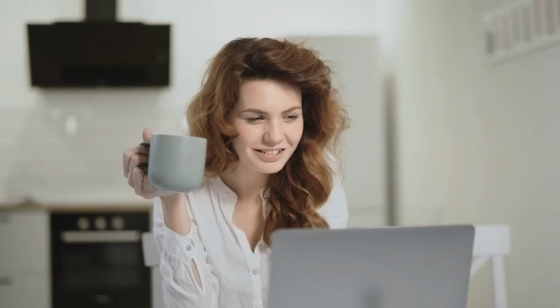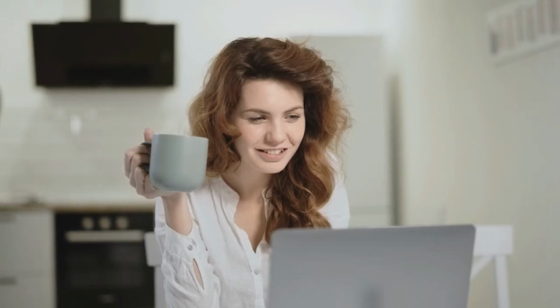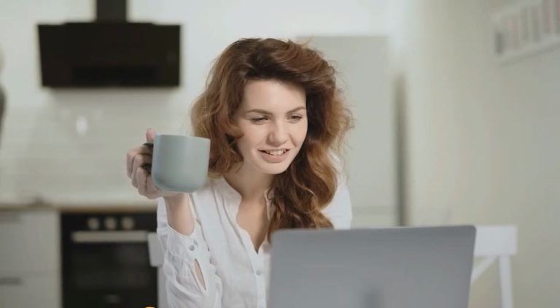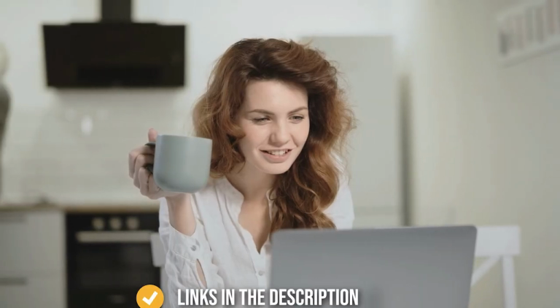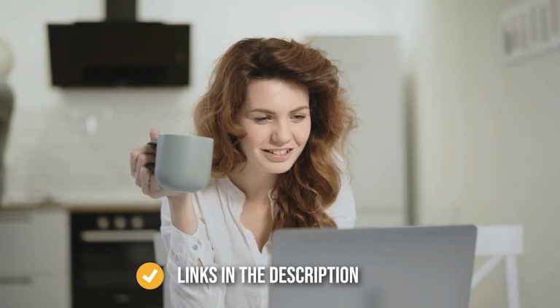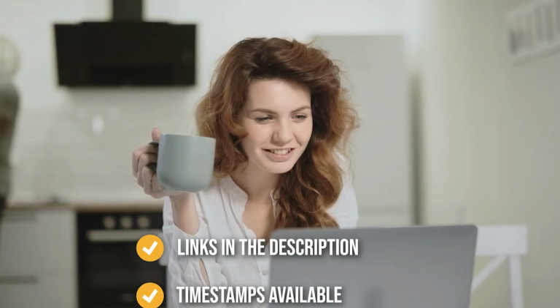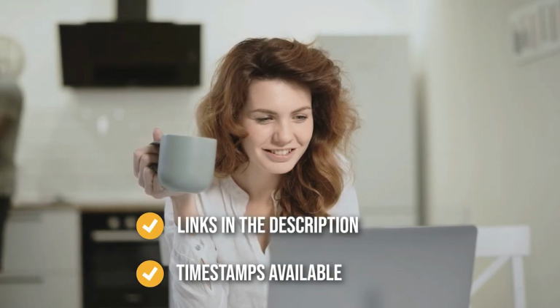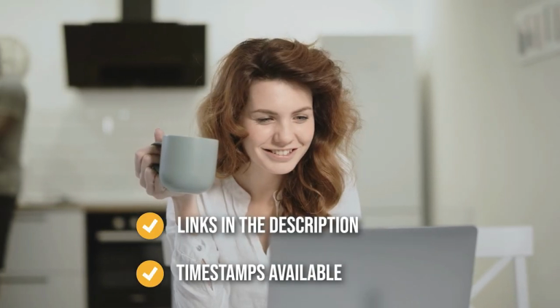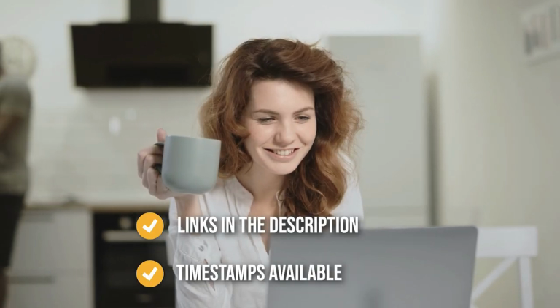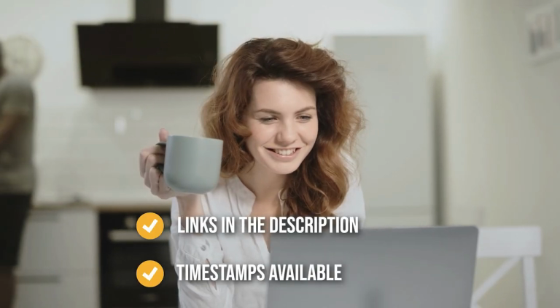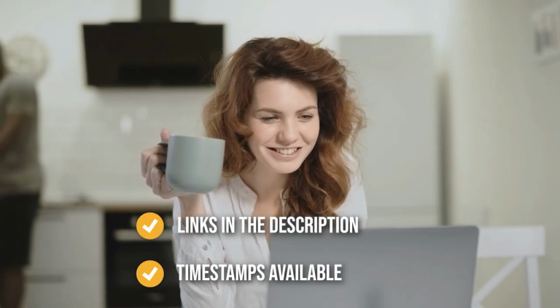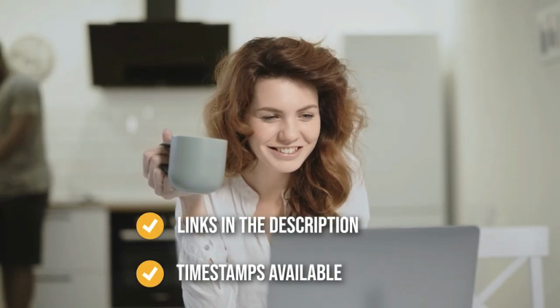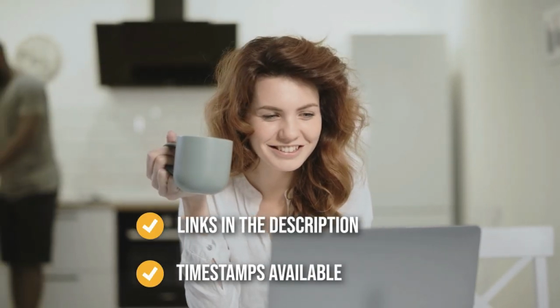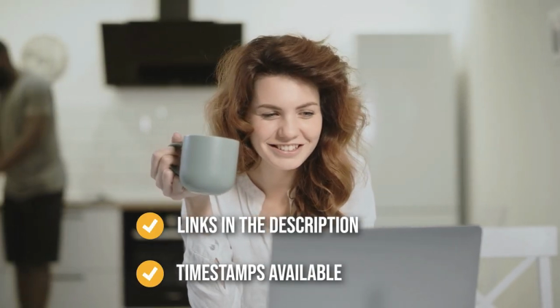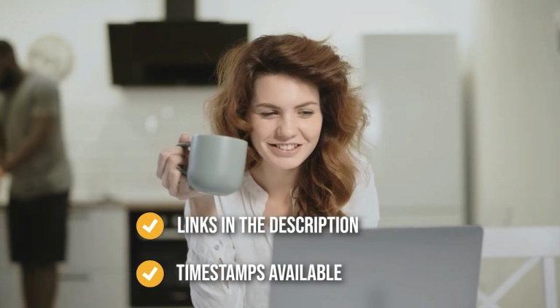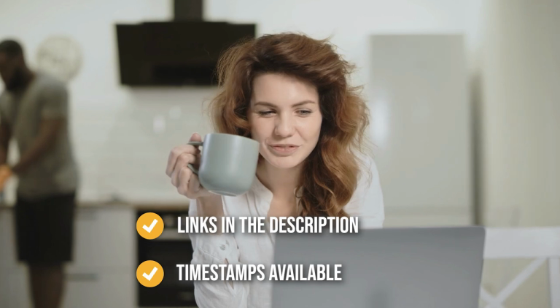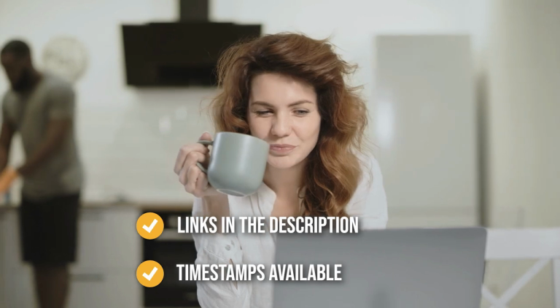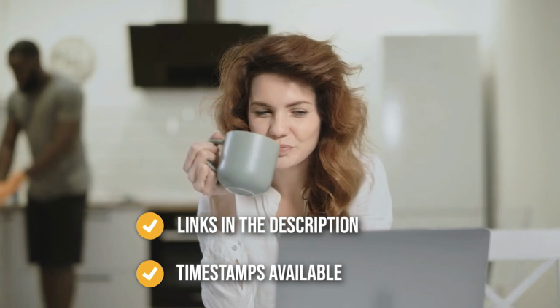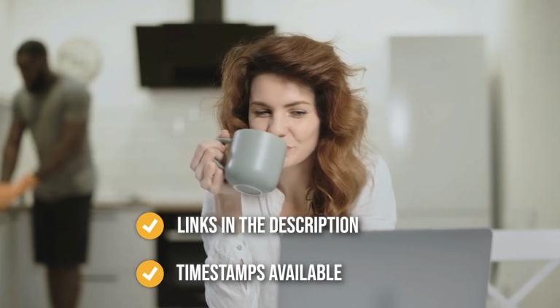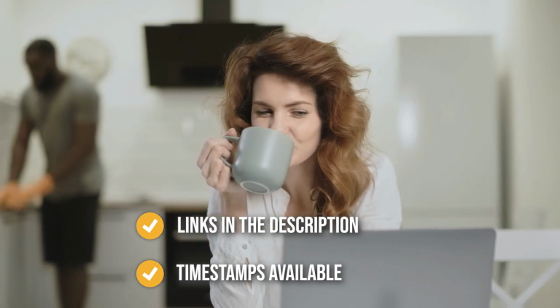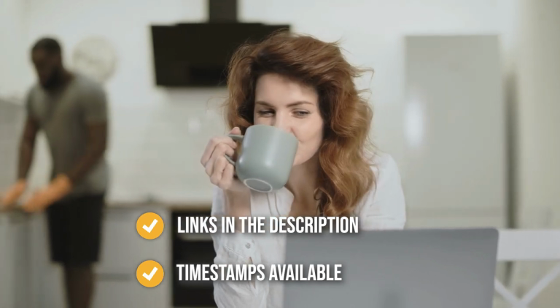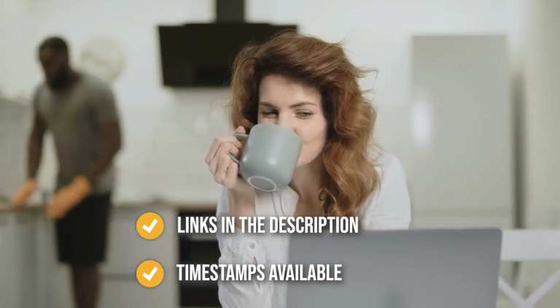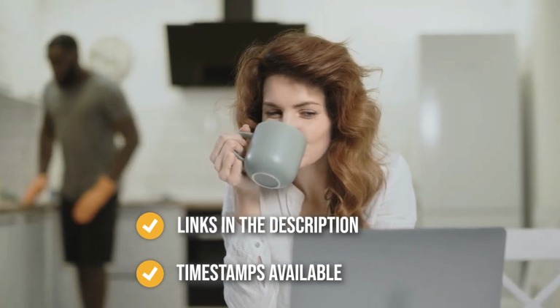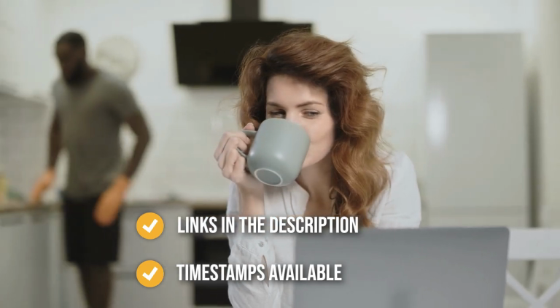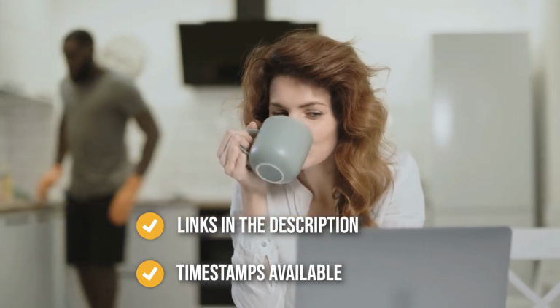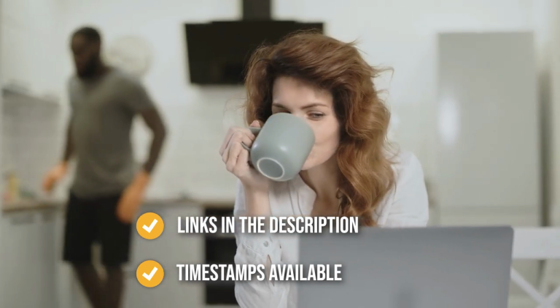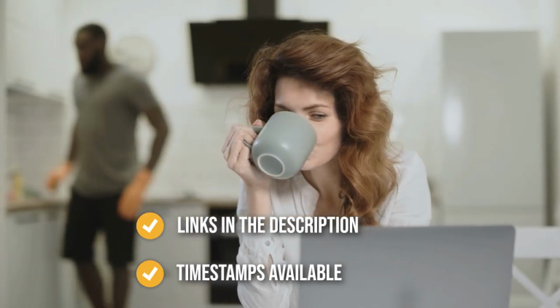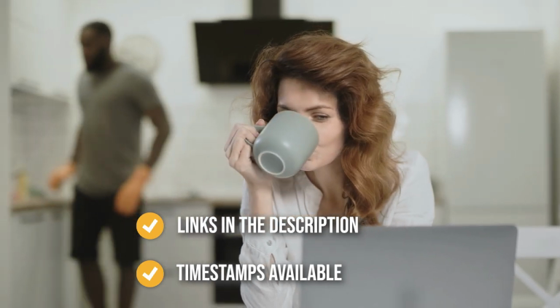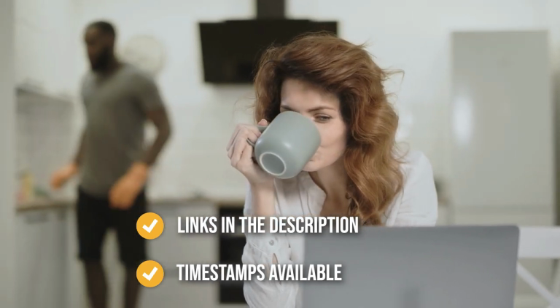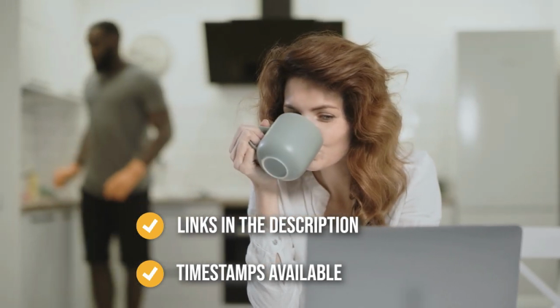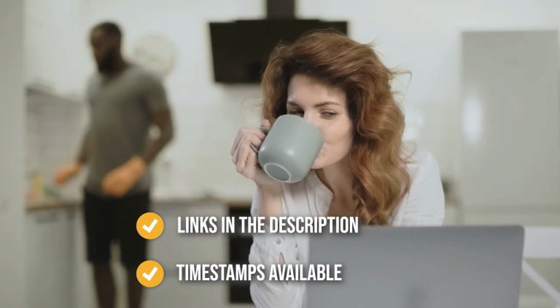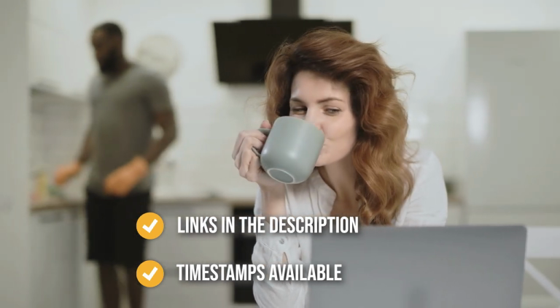Remember, you can find the options from our list in the description down below, as well as timestamps to help you navigate through the video.